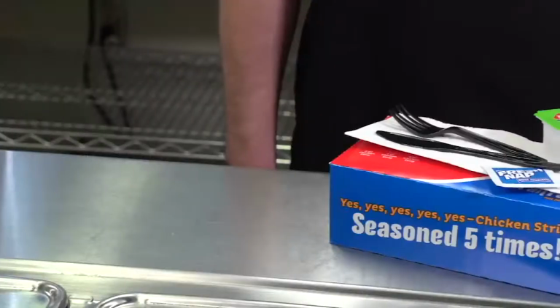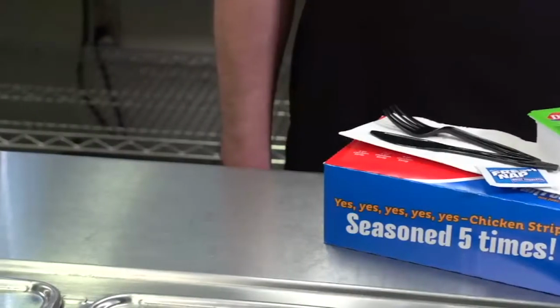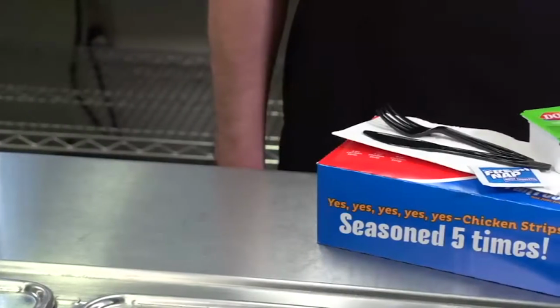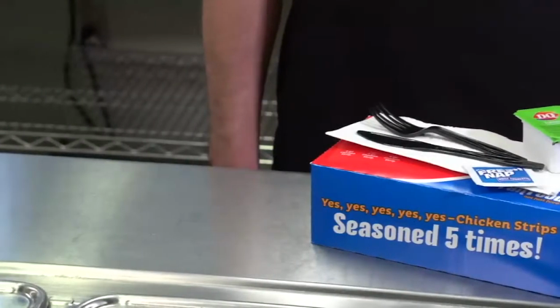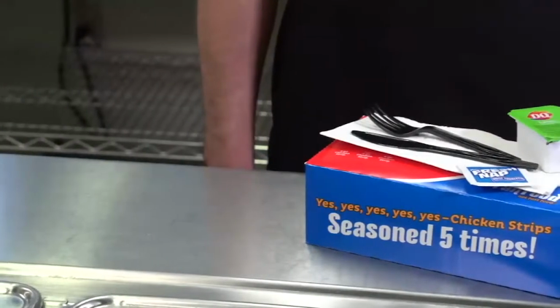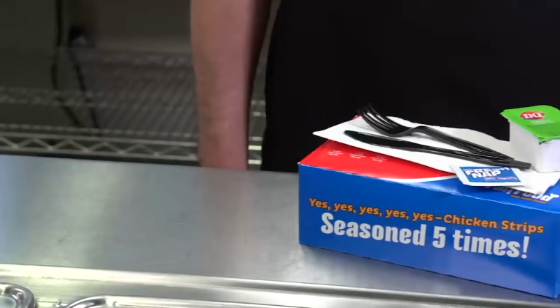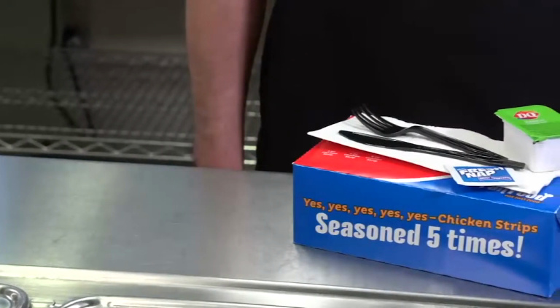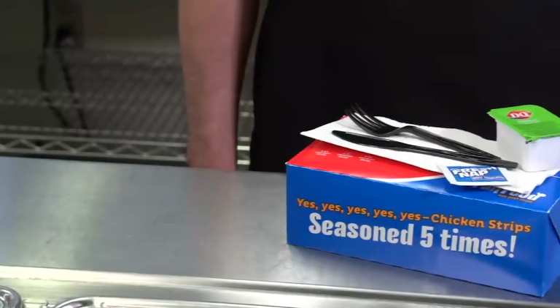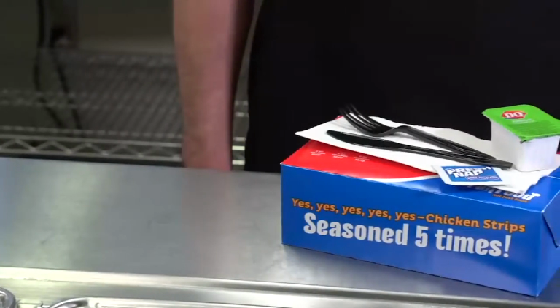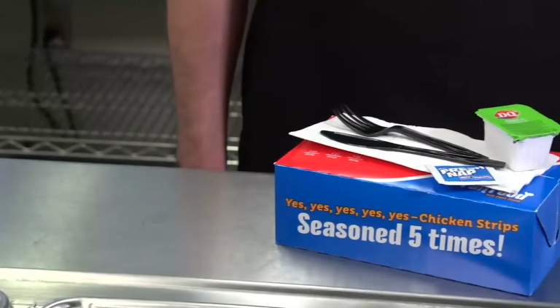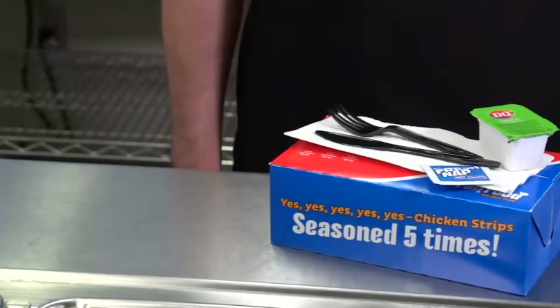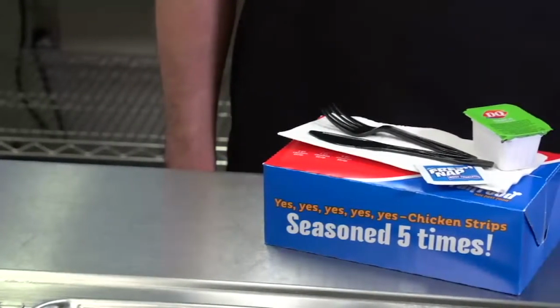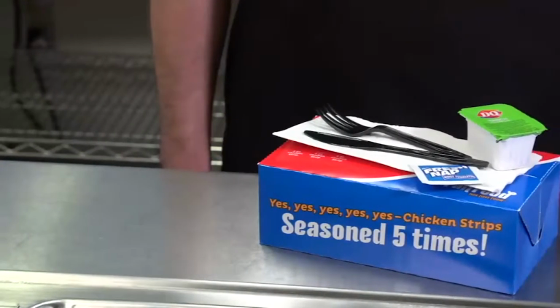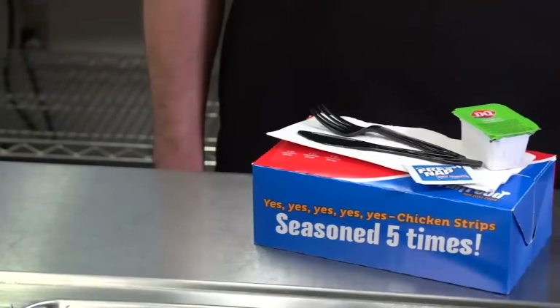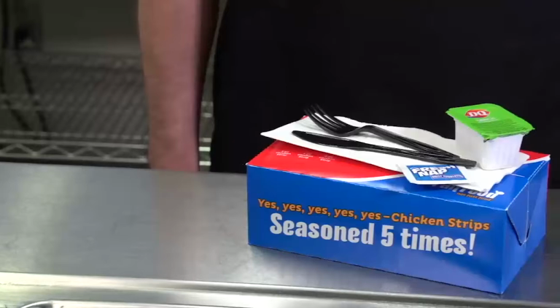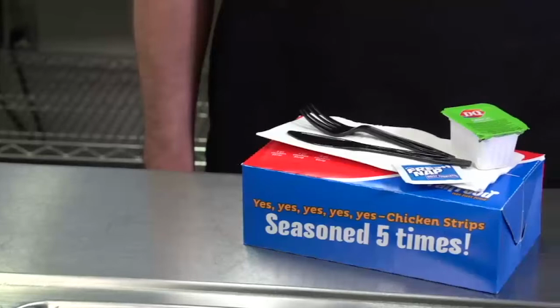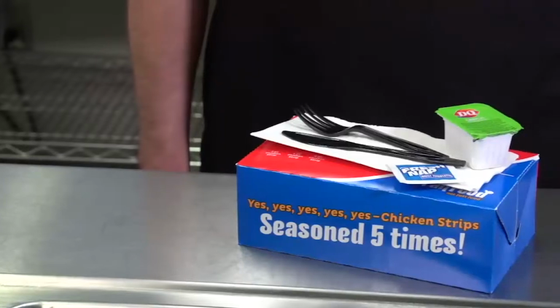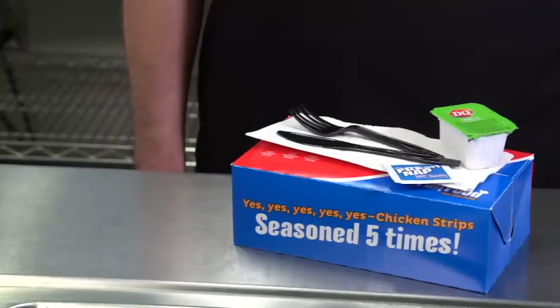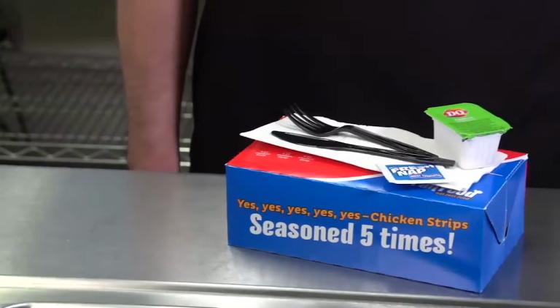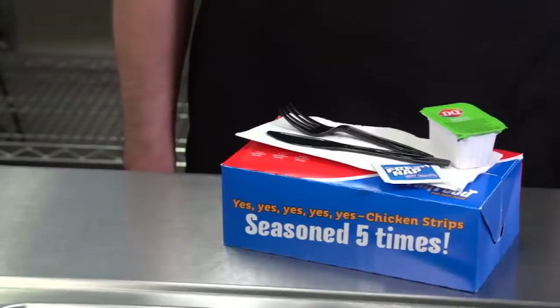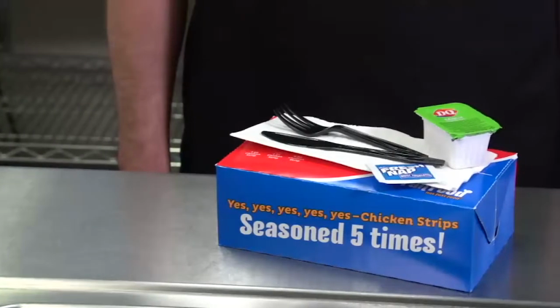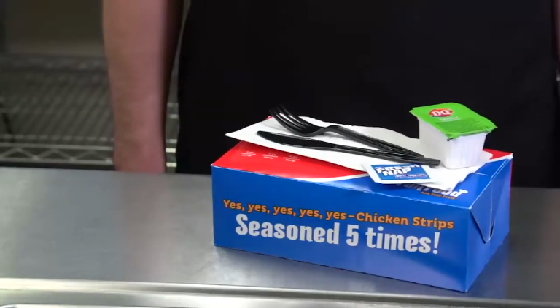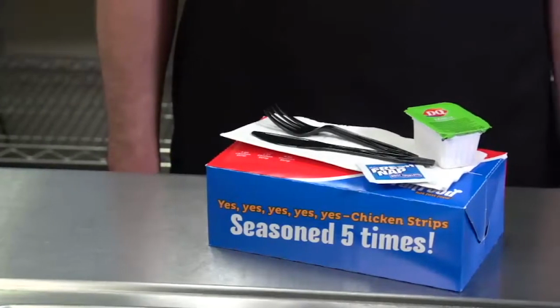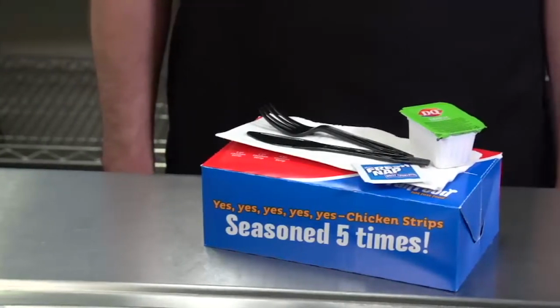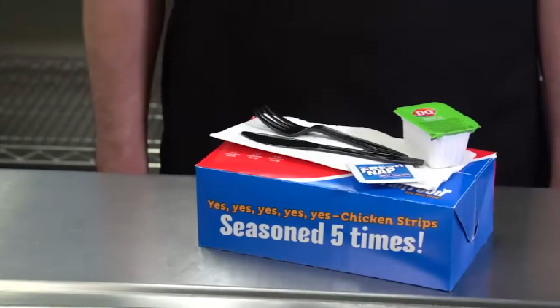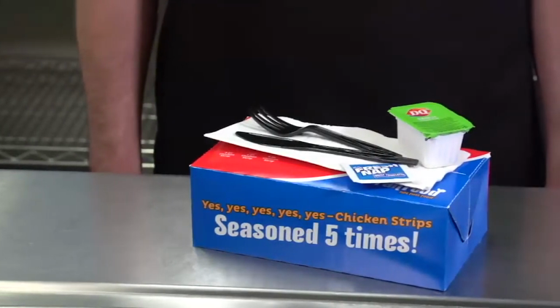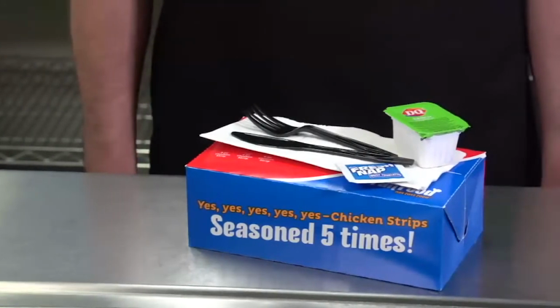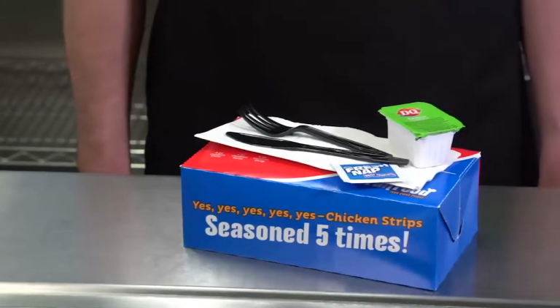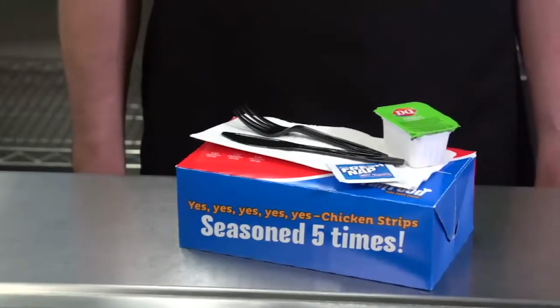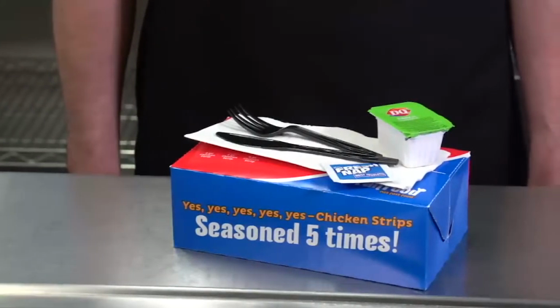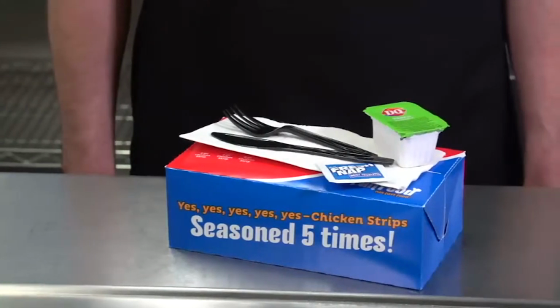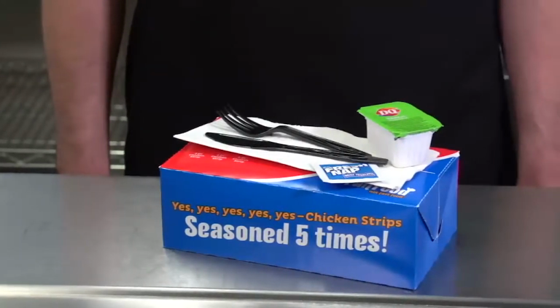Serve all sauced and tossed chicken strip baskets with a fork, knife, dipping sauce, and wet nap.